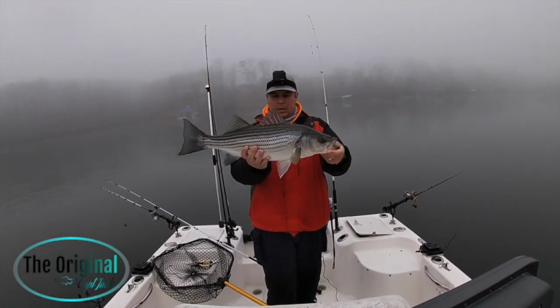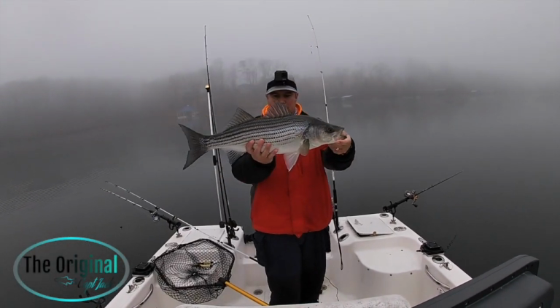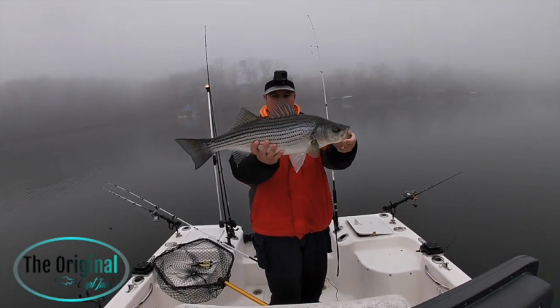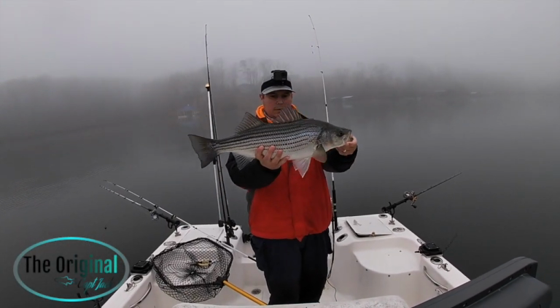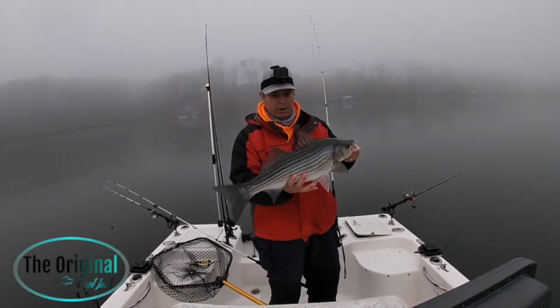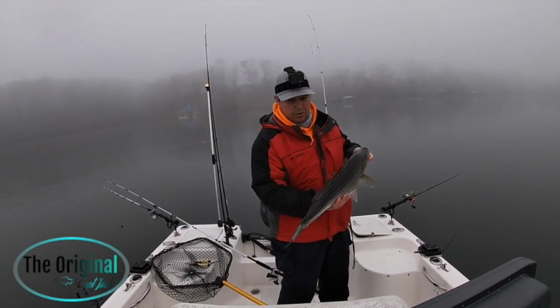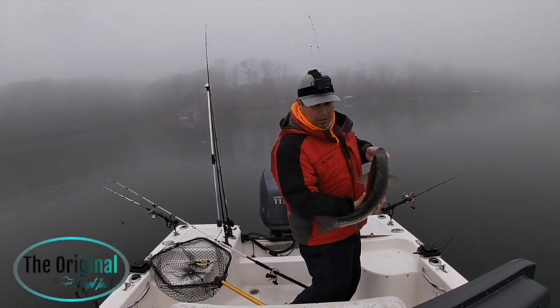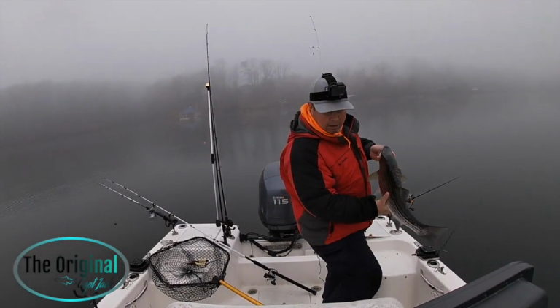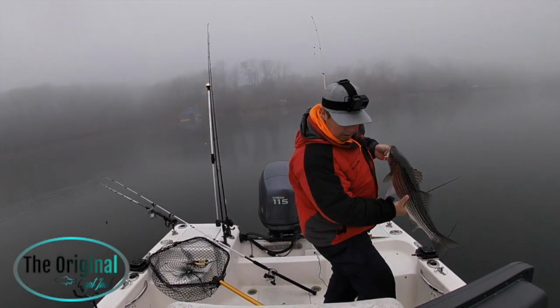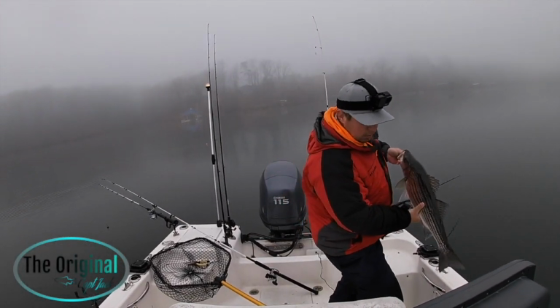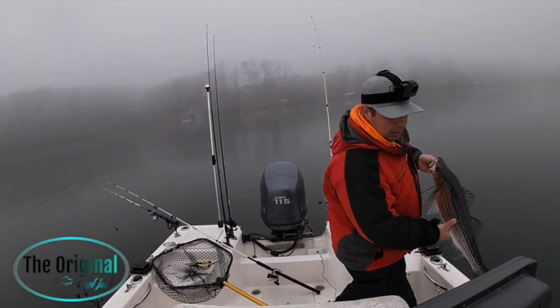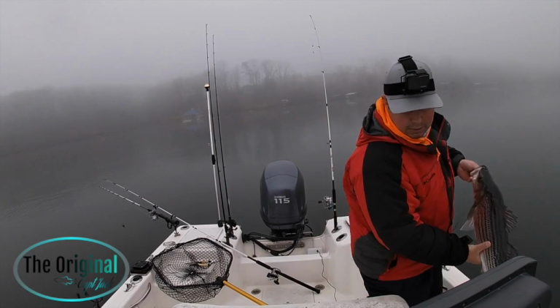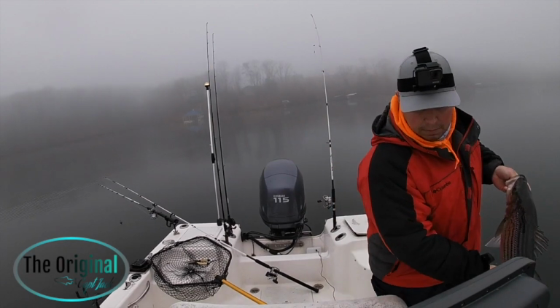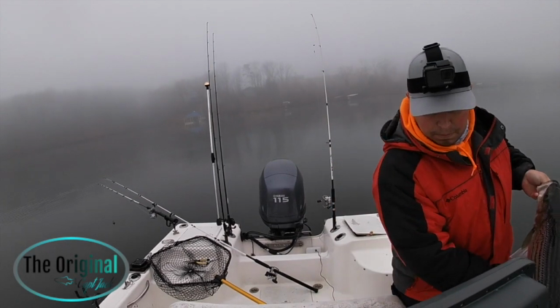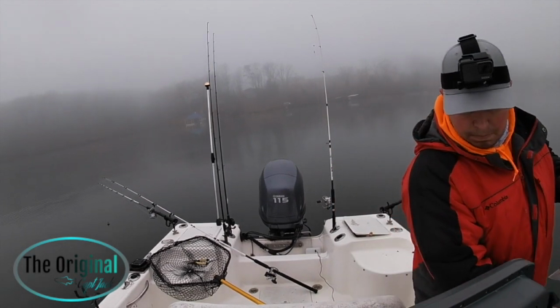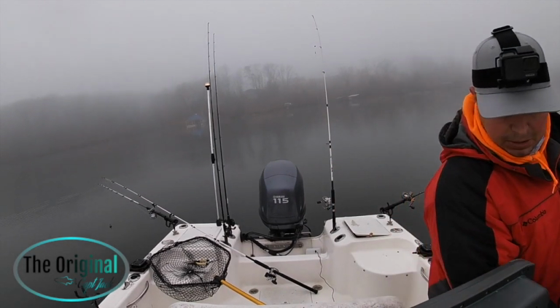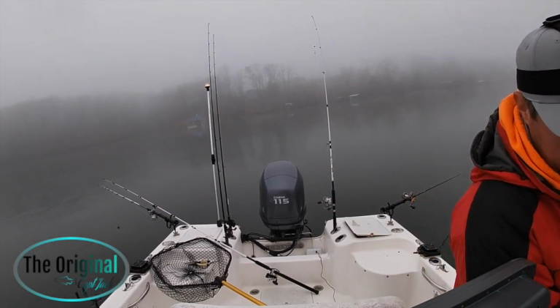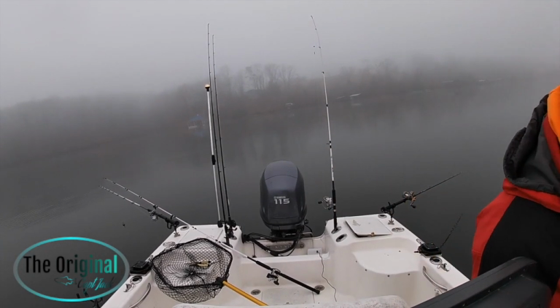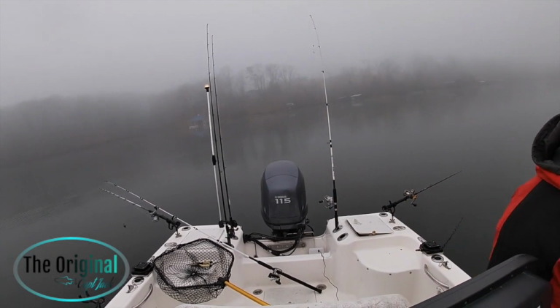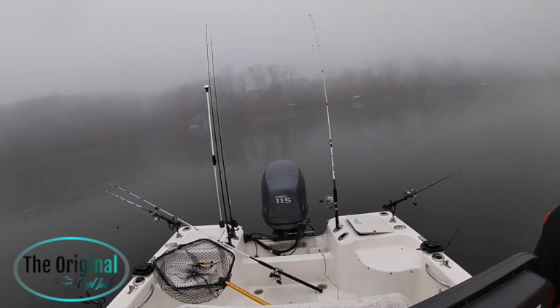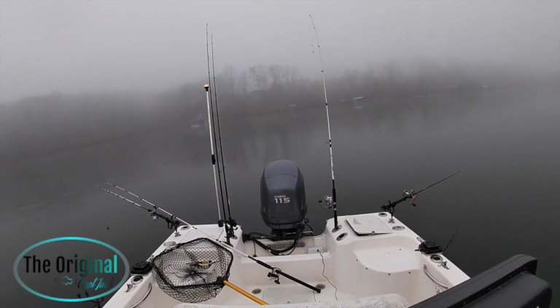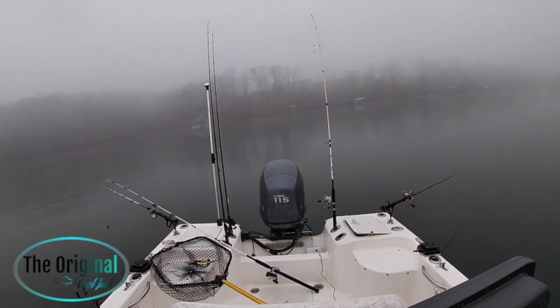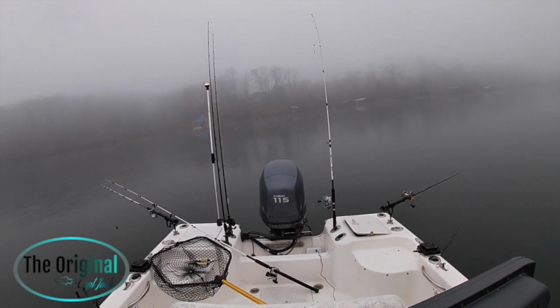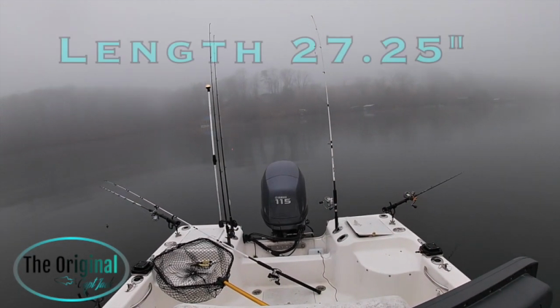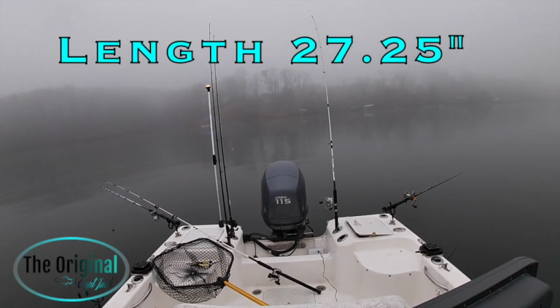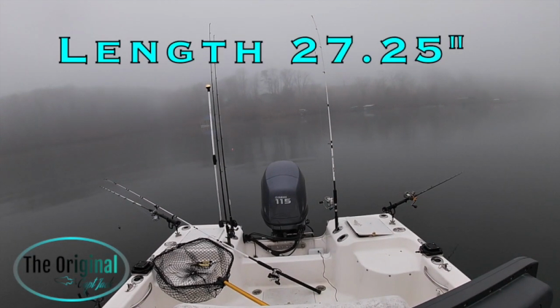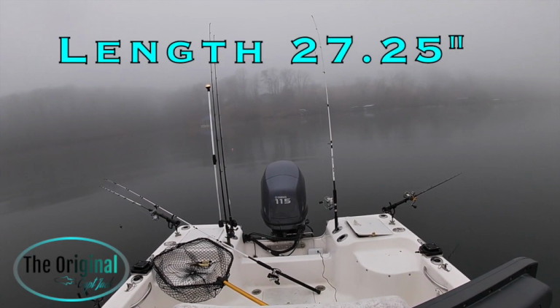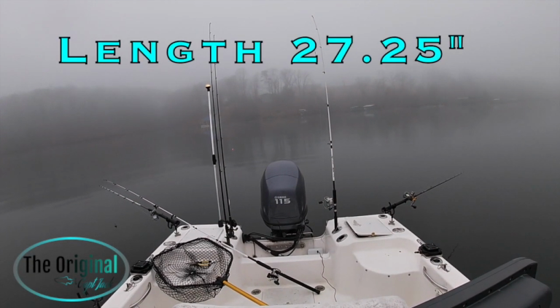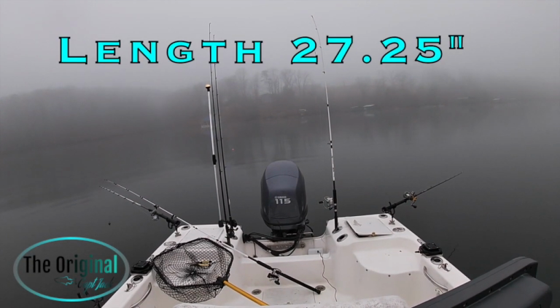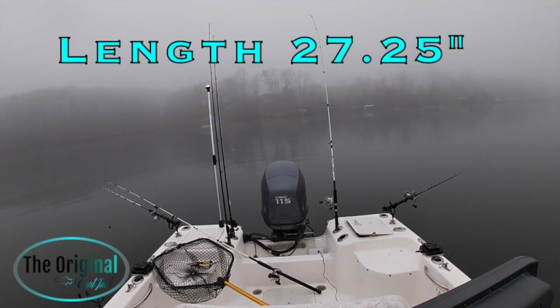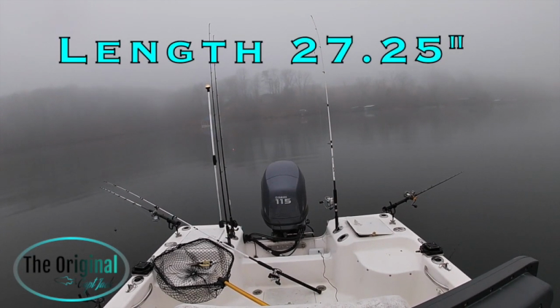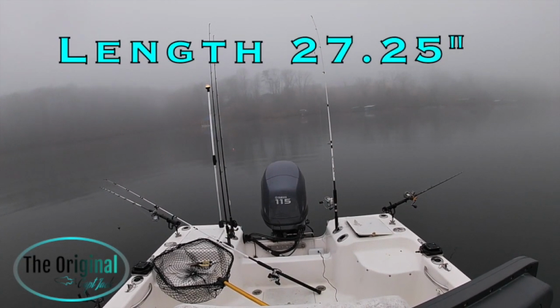There we go - let's measure him, see what he is. We got a big school fish coming through now. 27 and a quarter on the button.